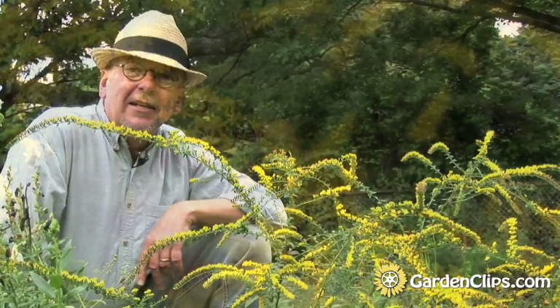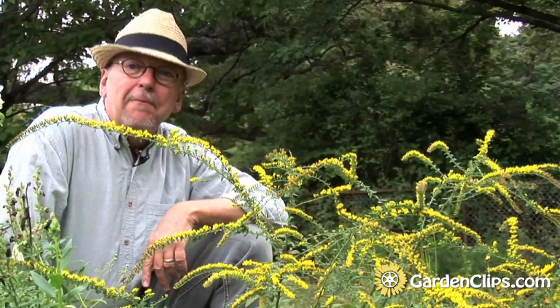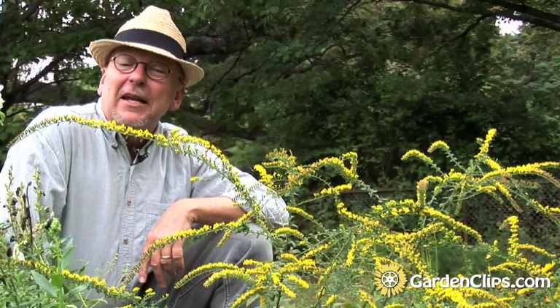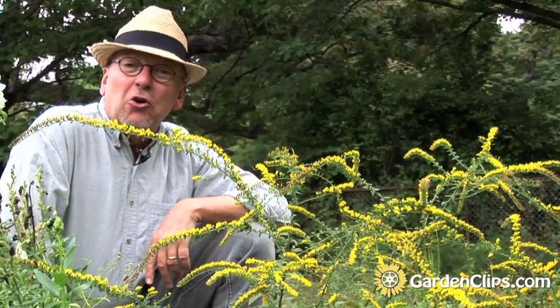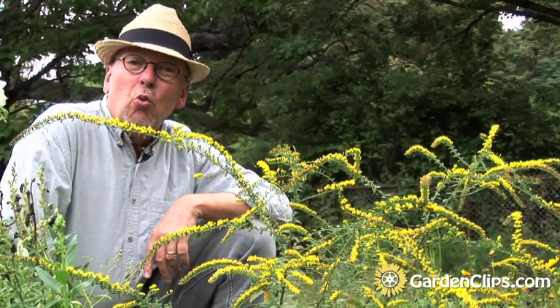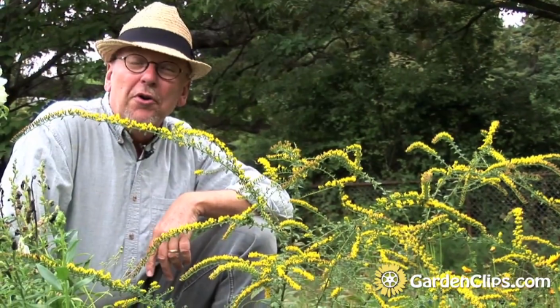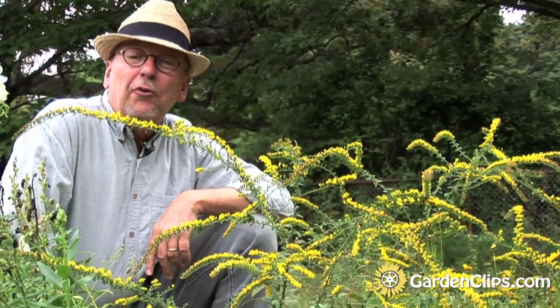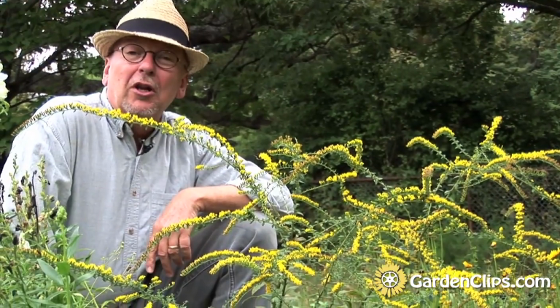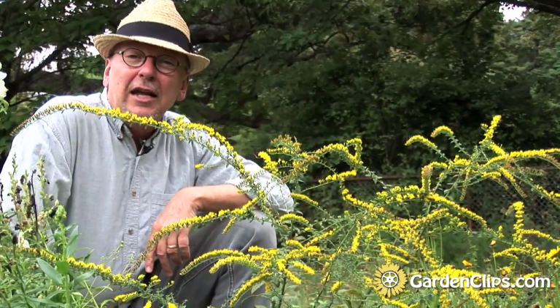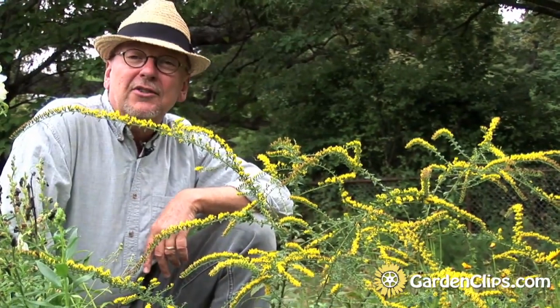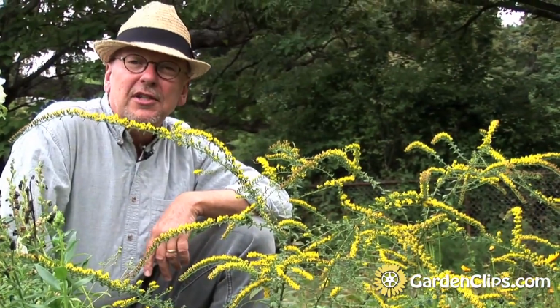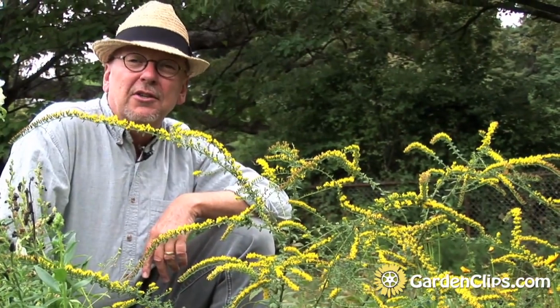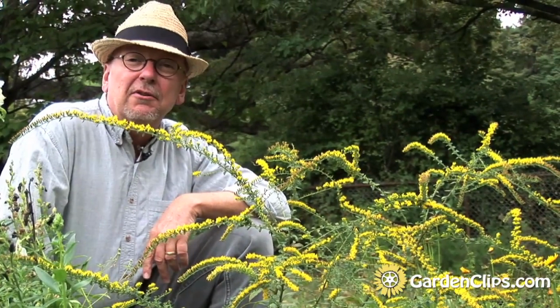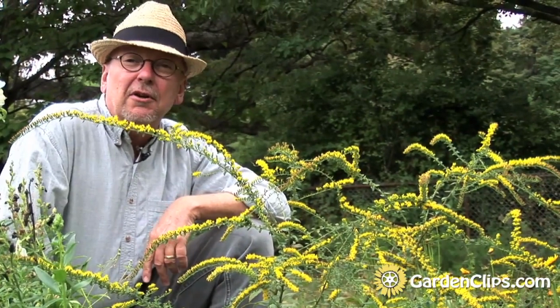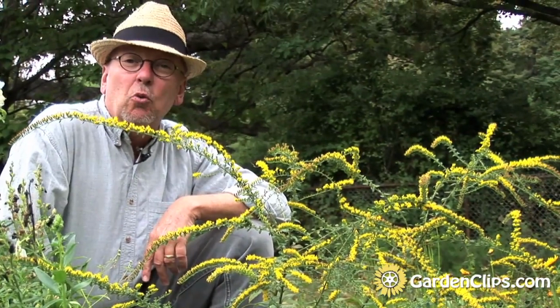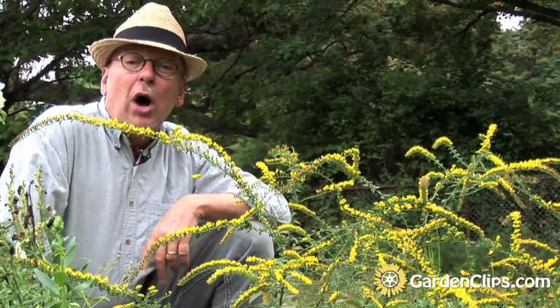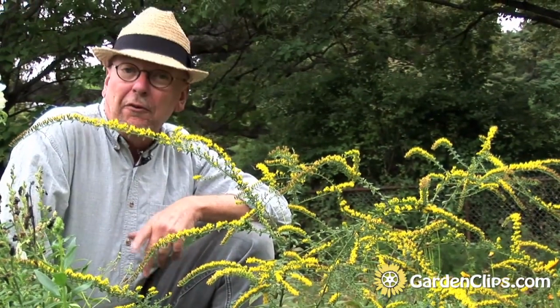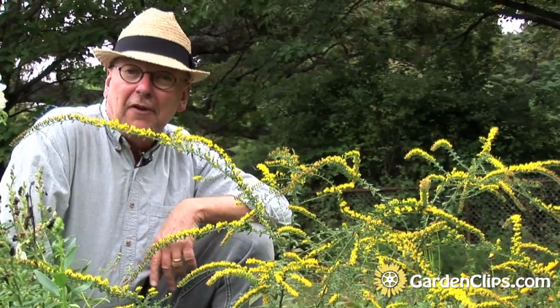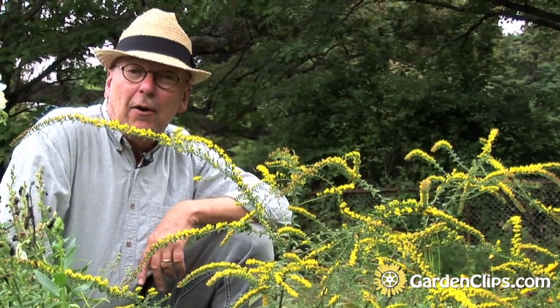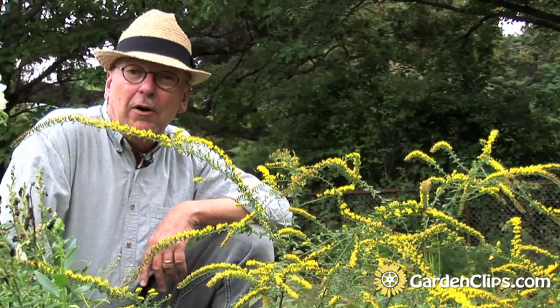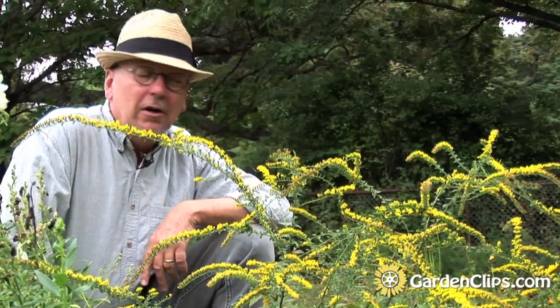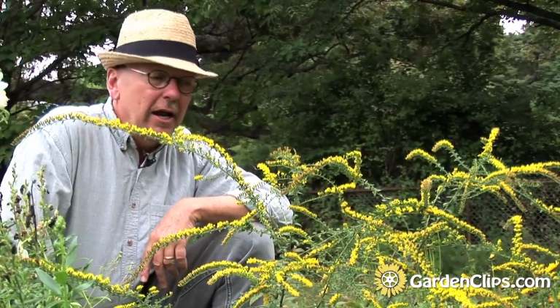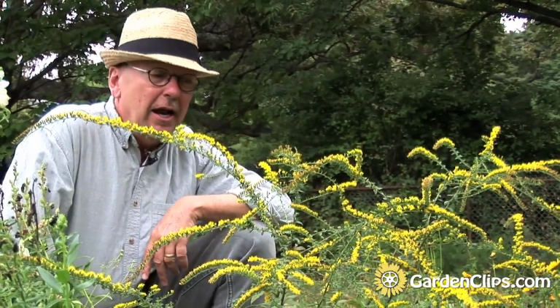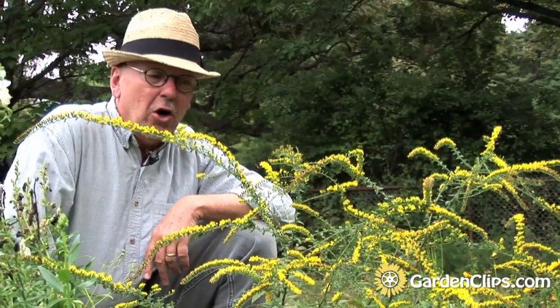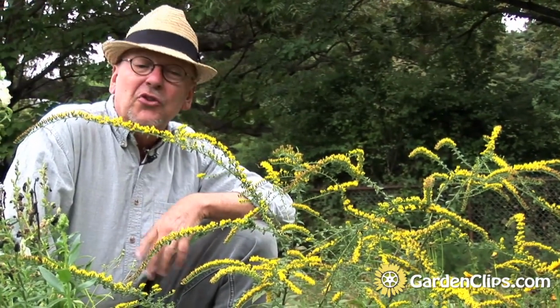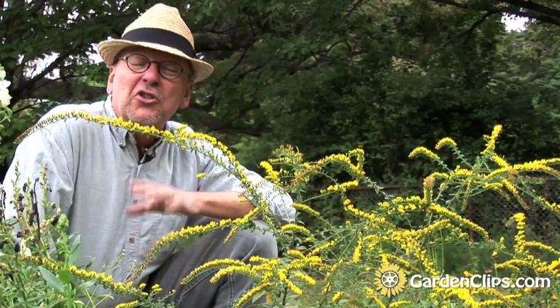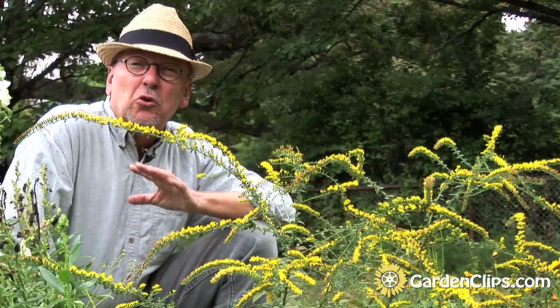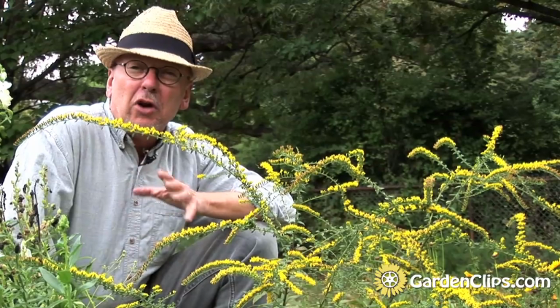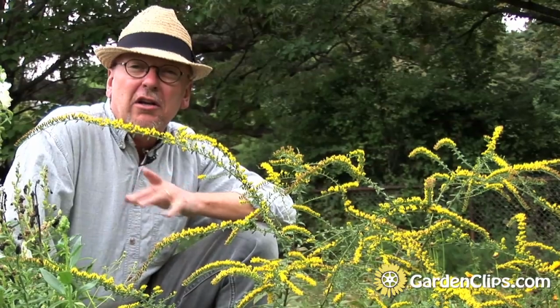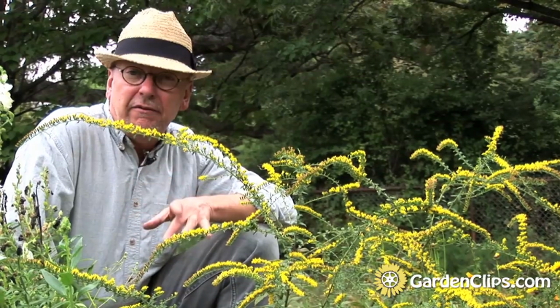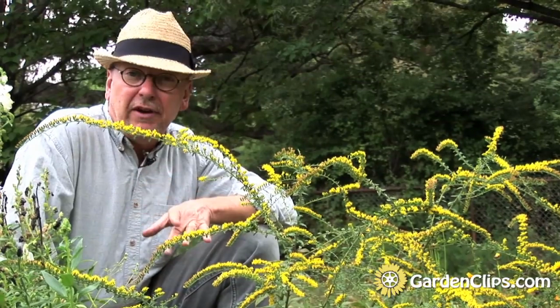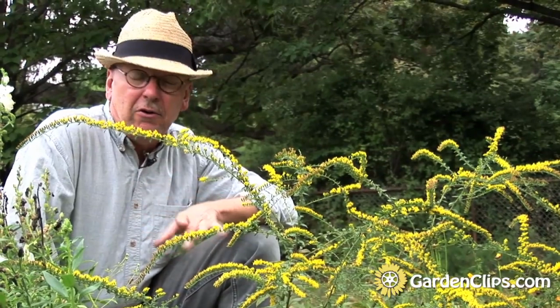It's a wonderful late season wildflower. It's also a great cut flower.